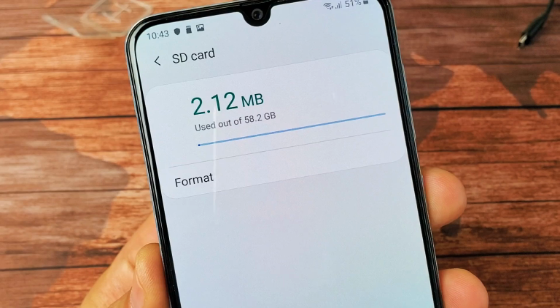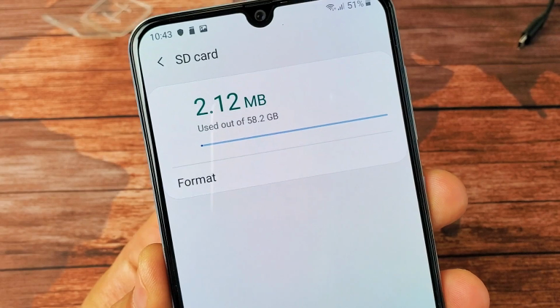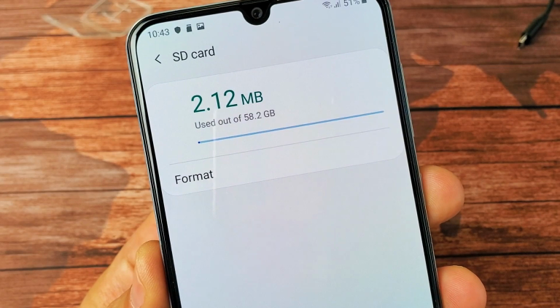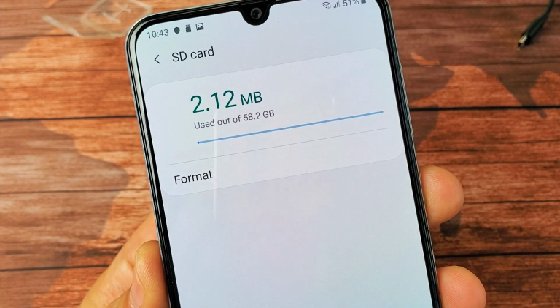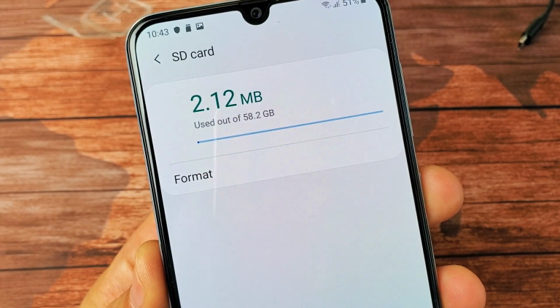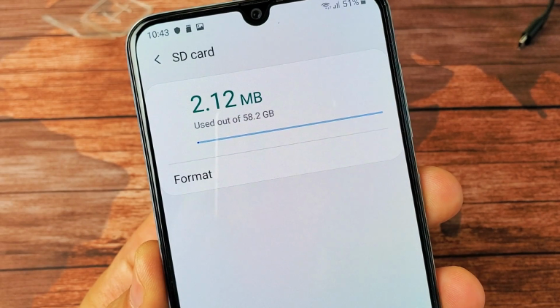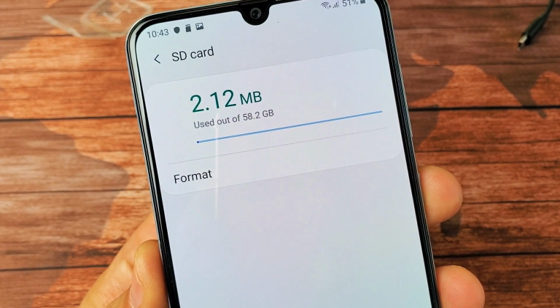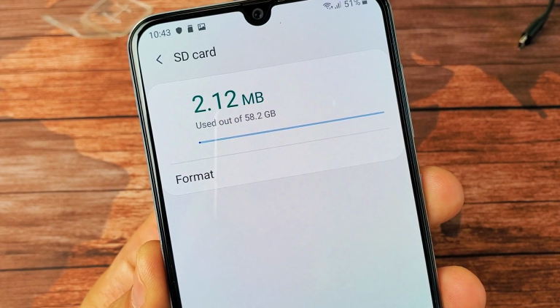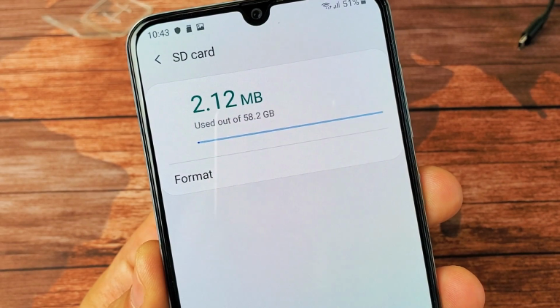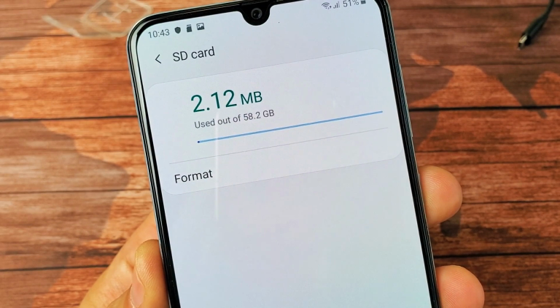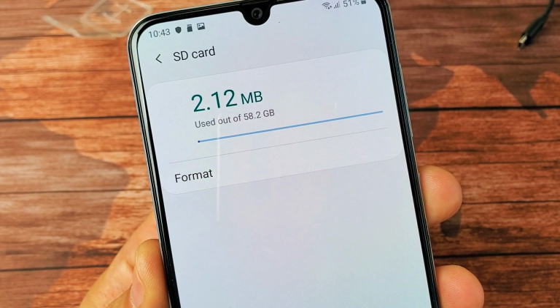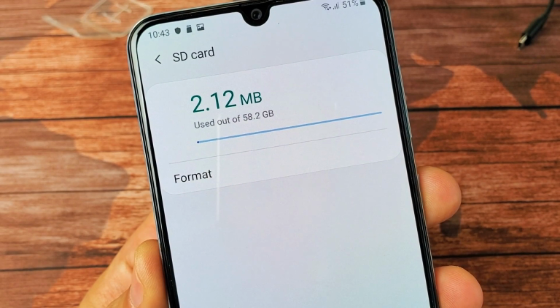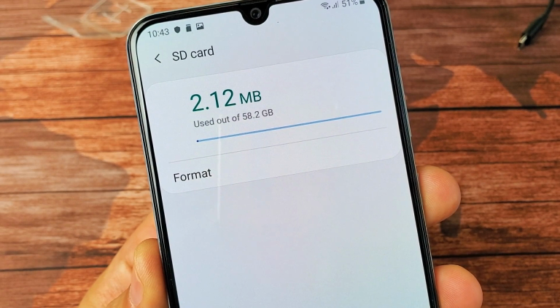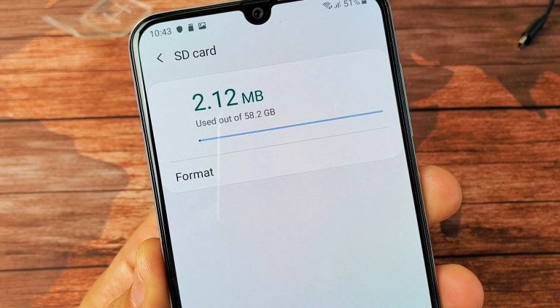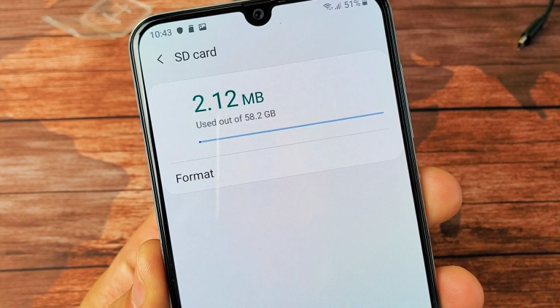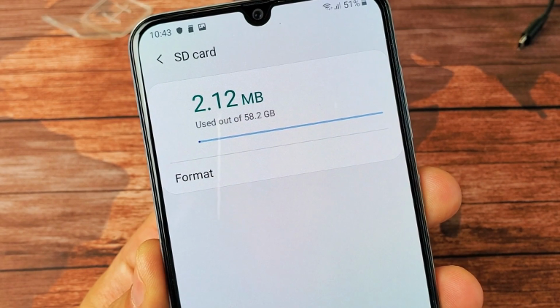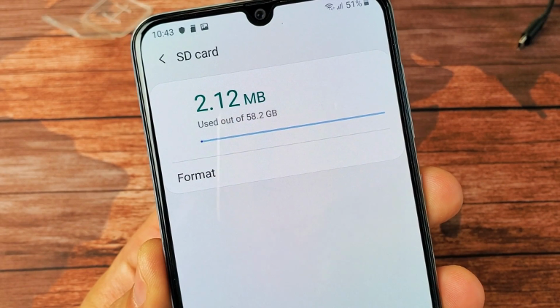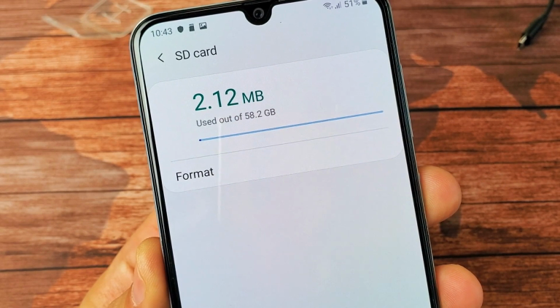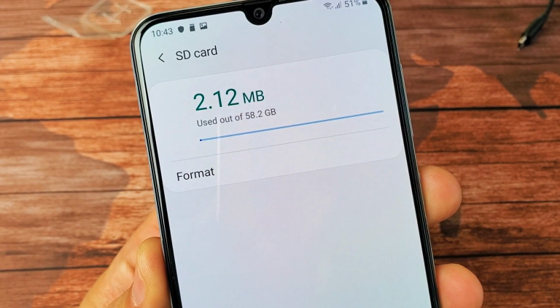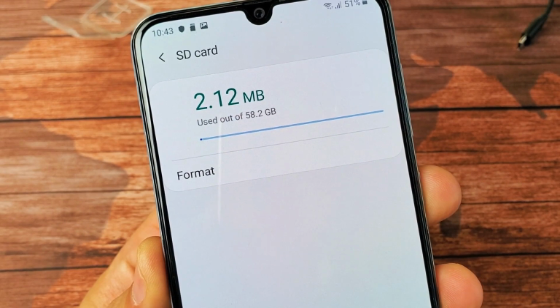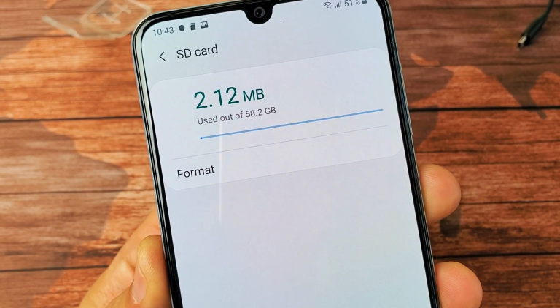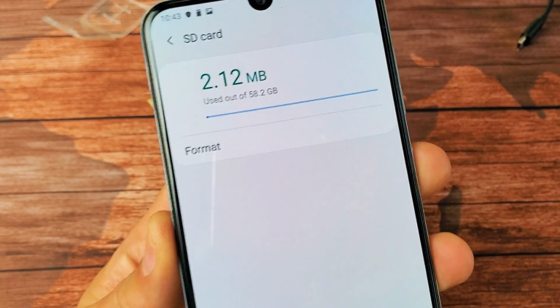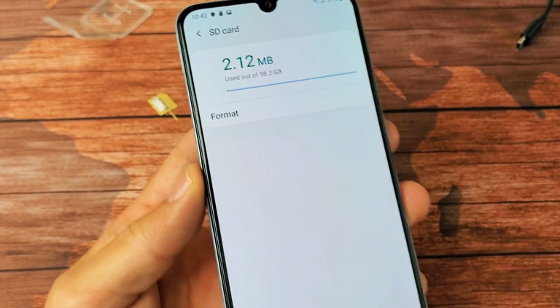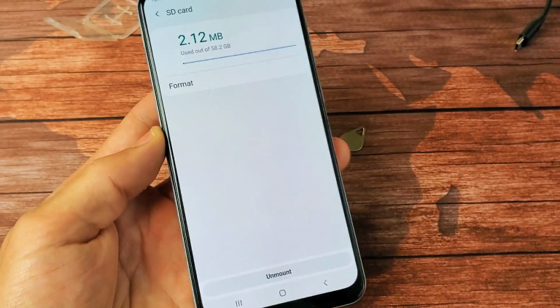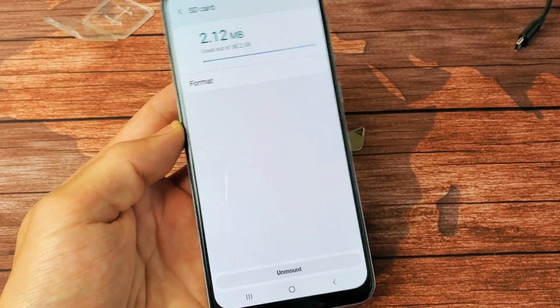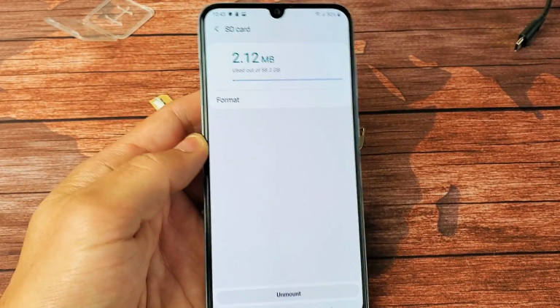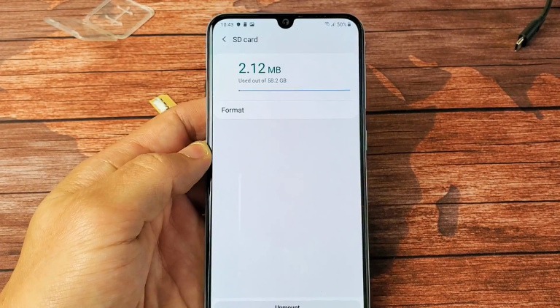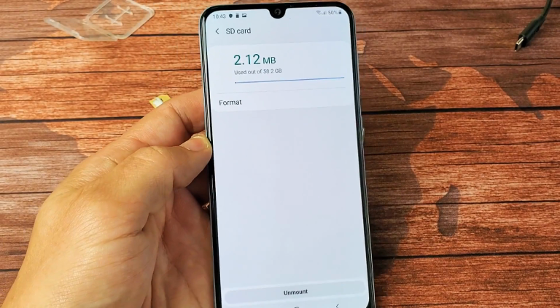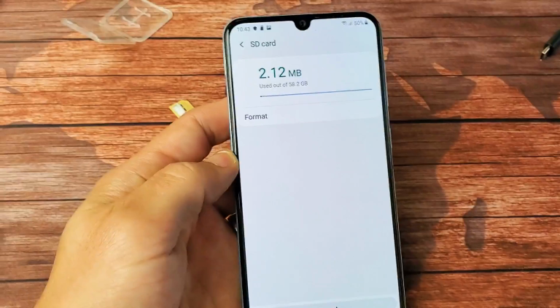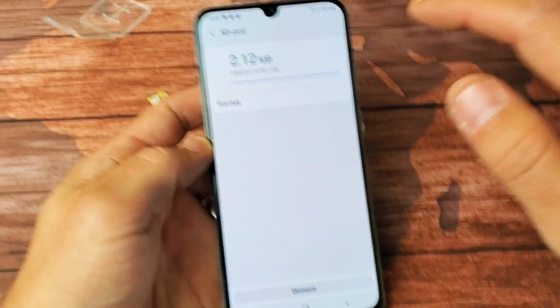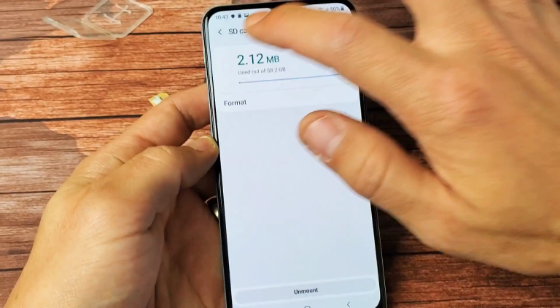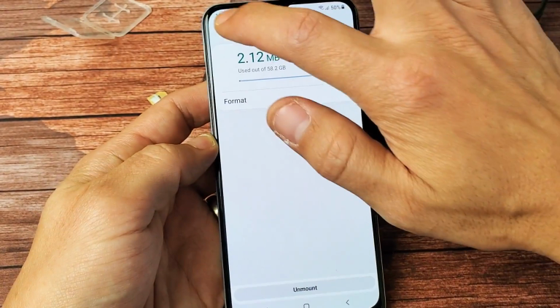Hey, what is going on guys? I have a Samsung Galaxy A50 here. I'm going to show you how to format the SD card. Very, very simple.